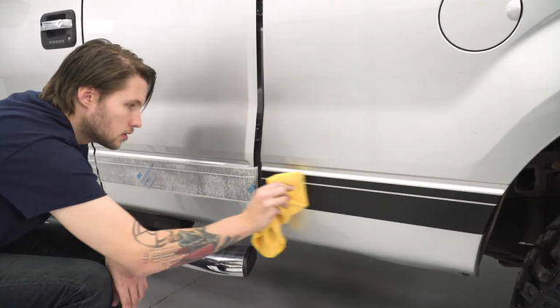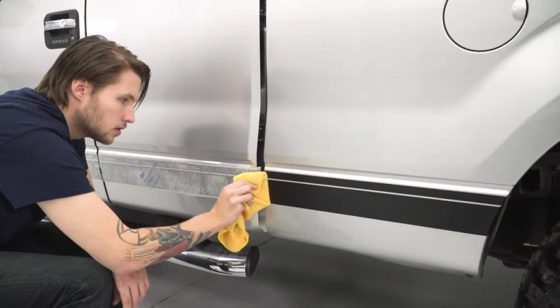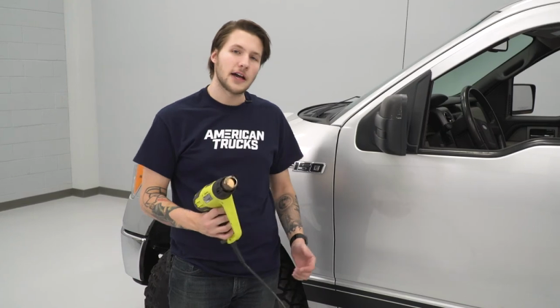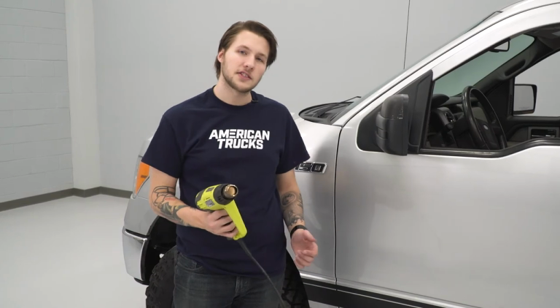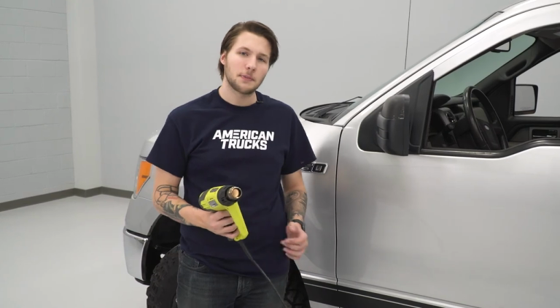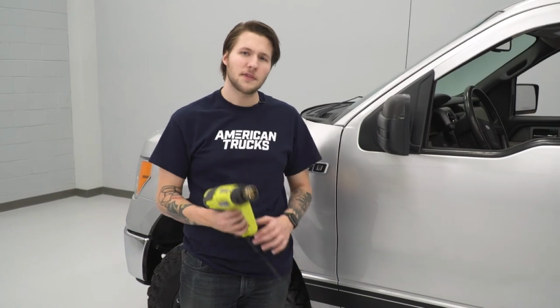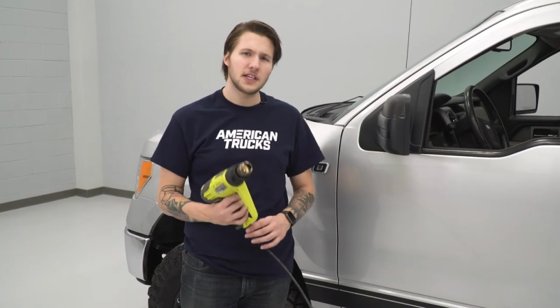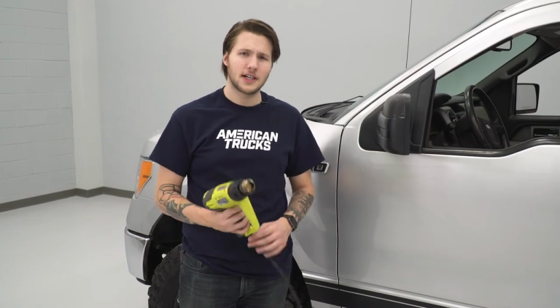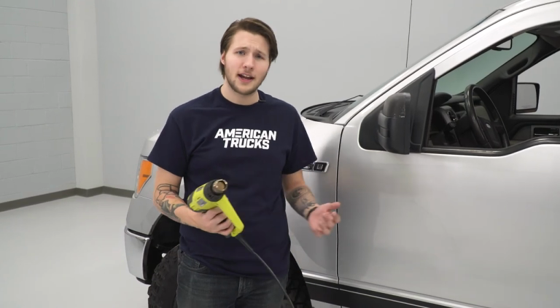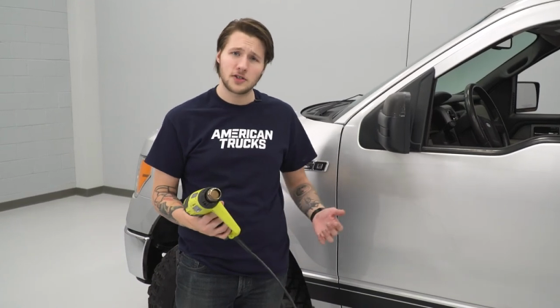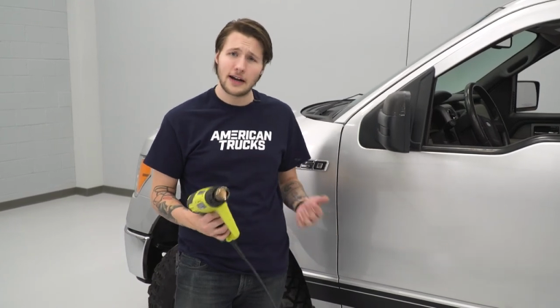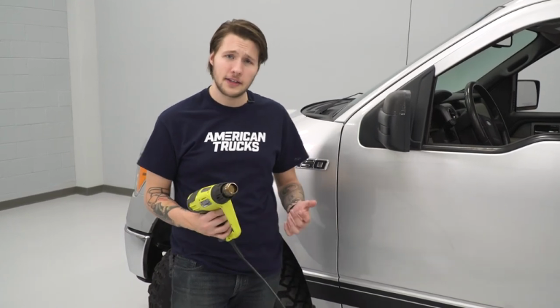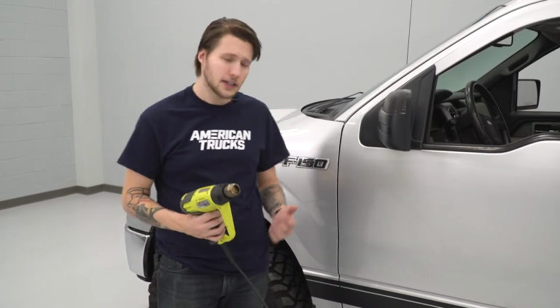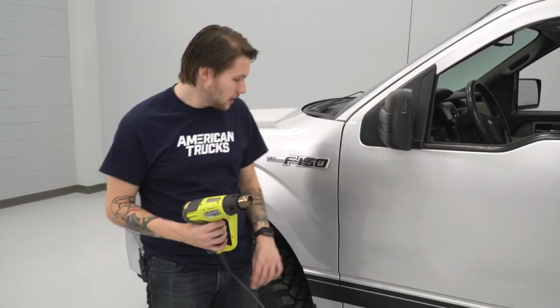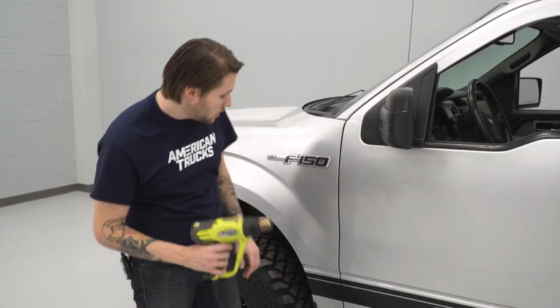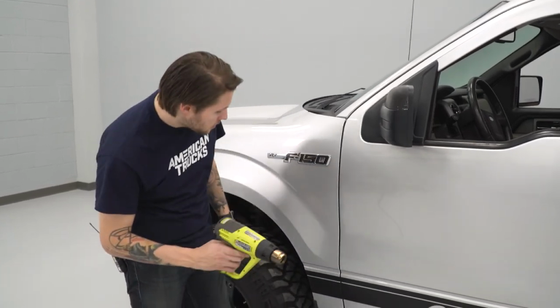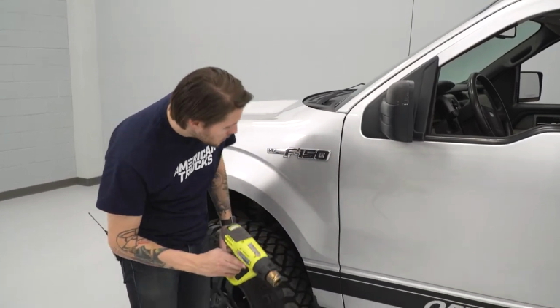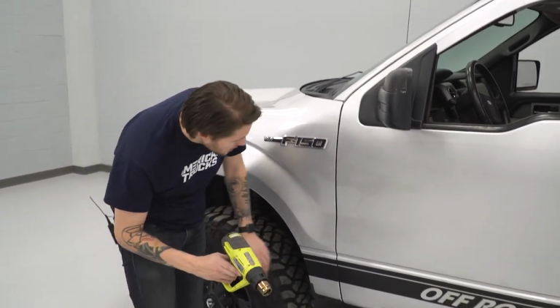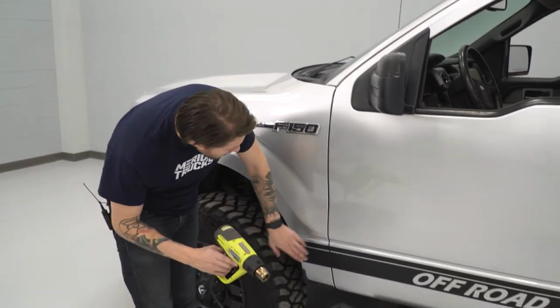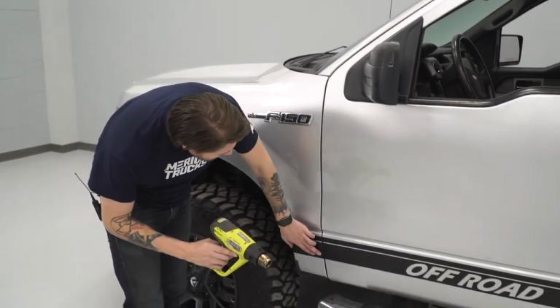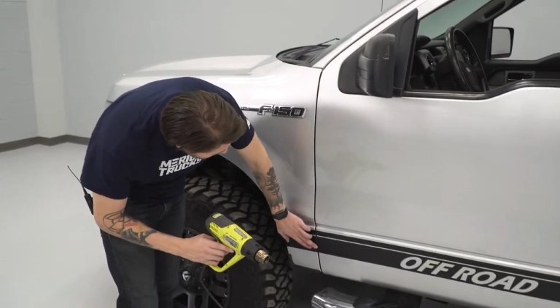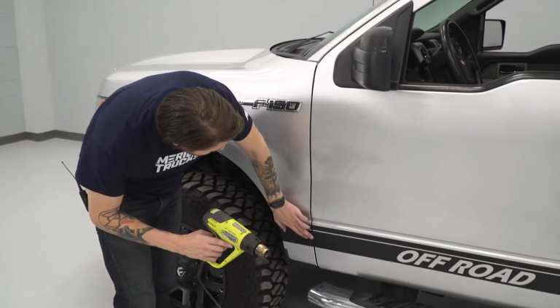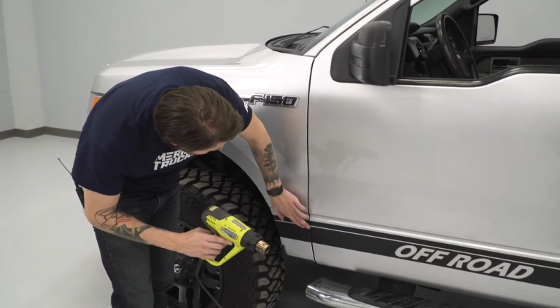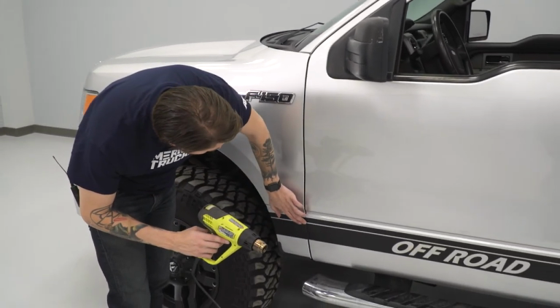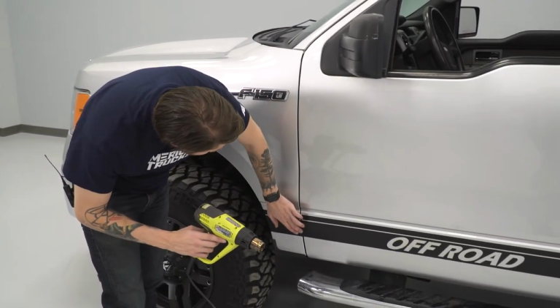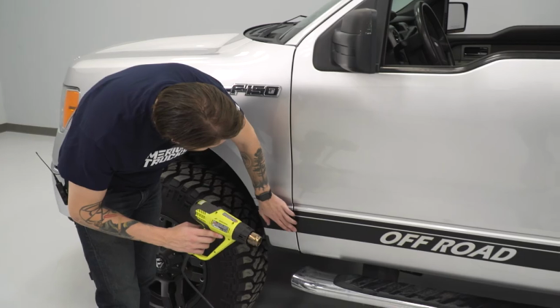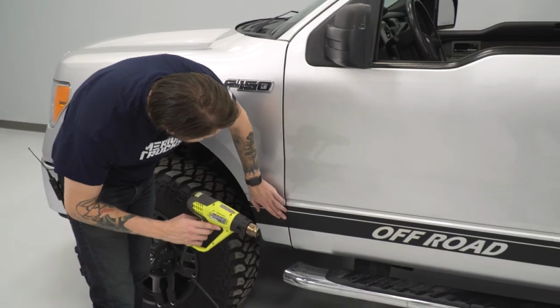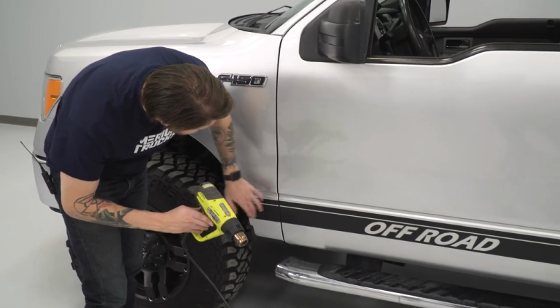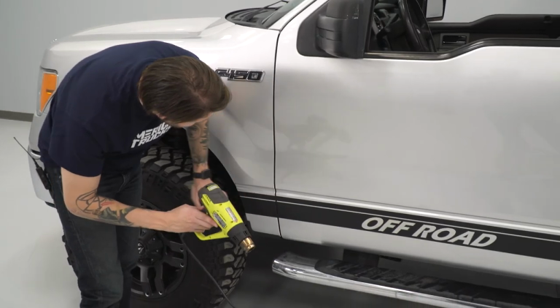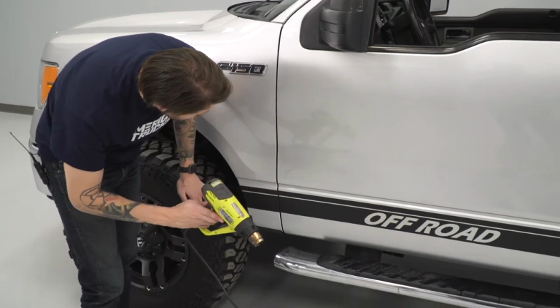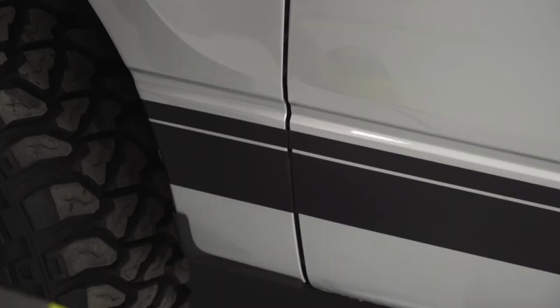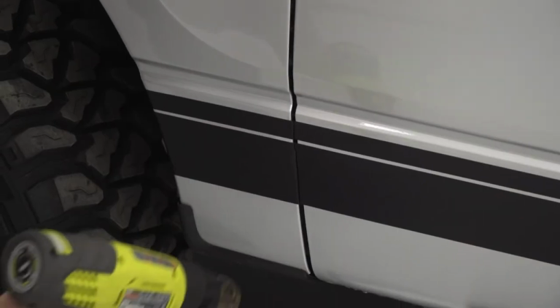As a final step, if you have a heat gun, a hair dryer, anything, you can just use it to get these little edges and clean them up.